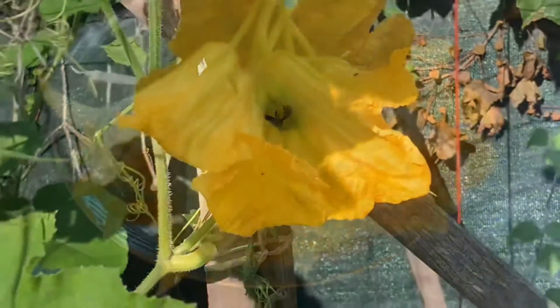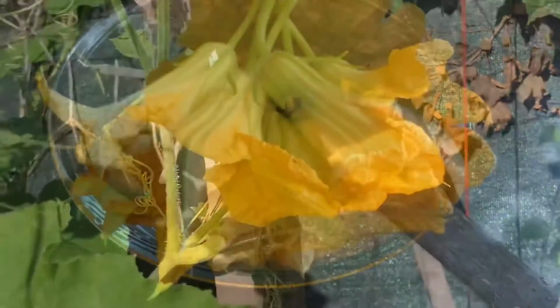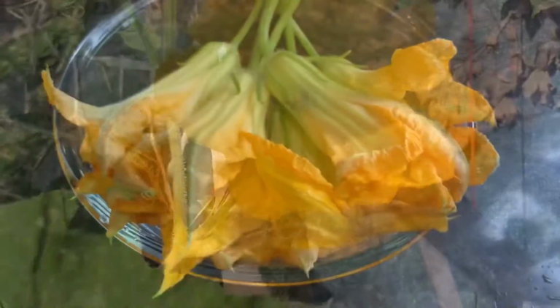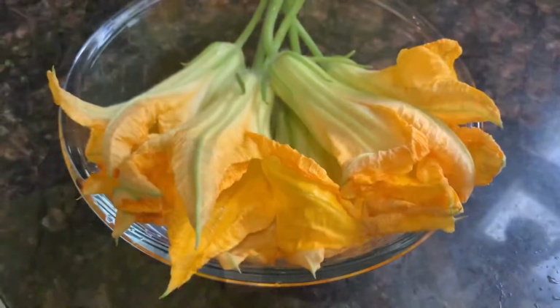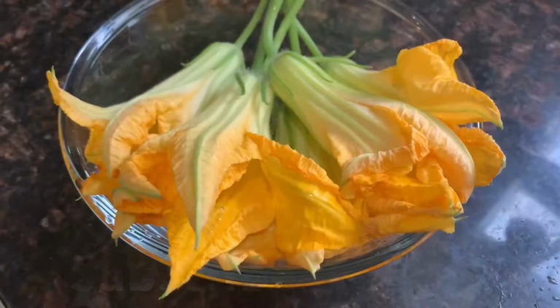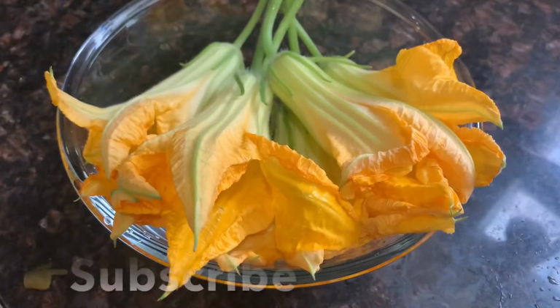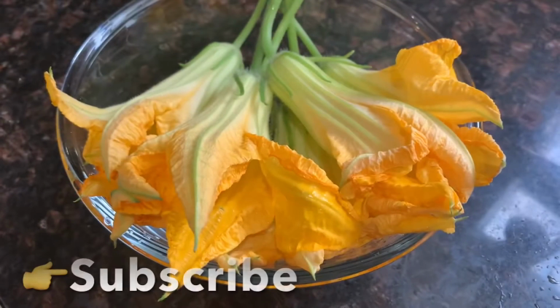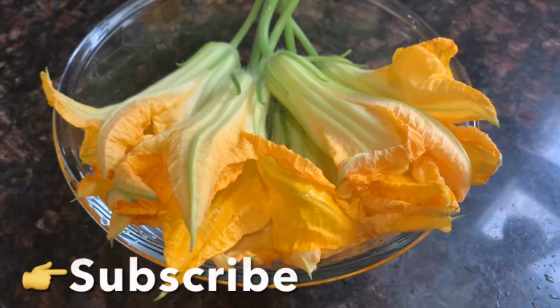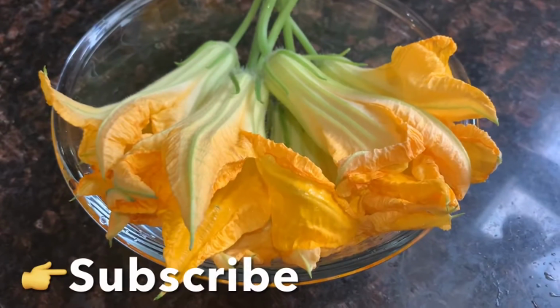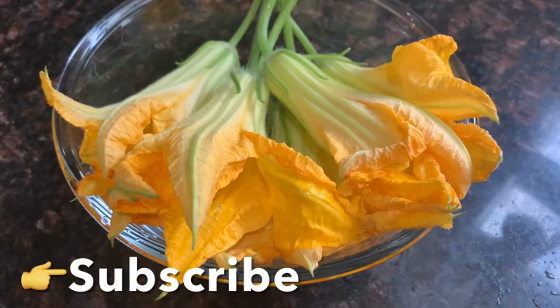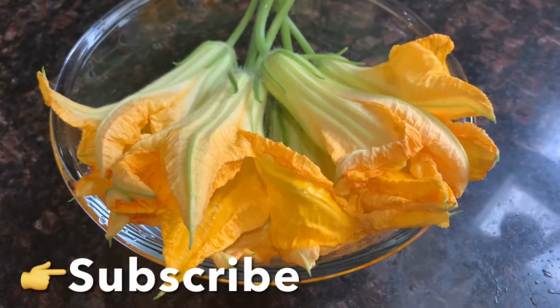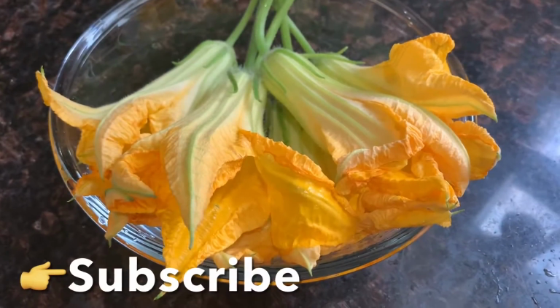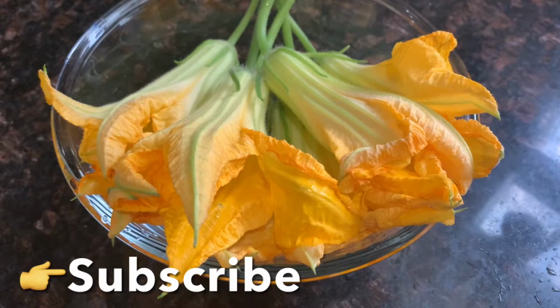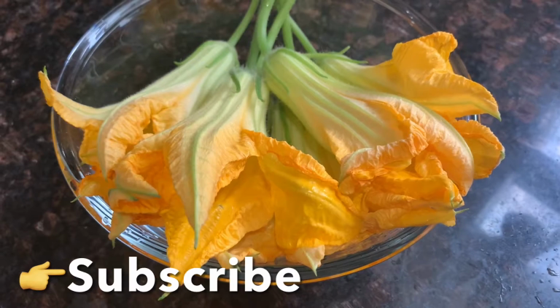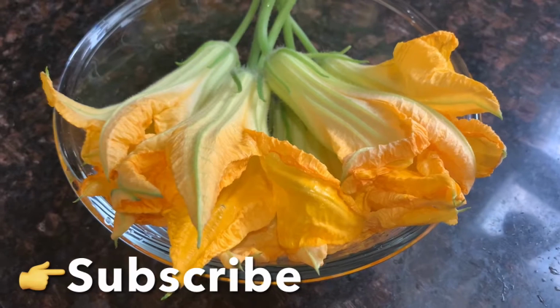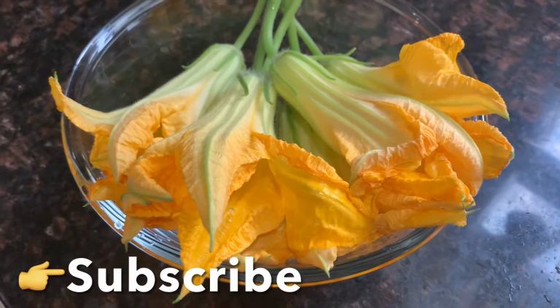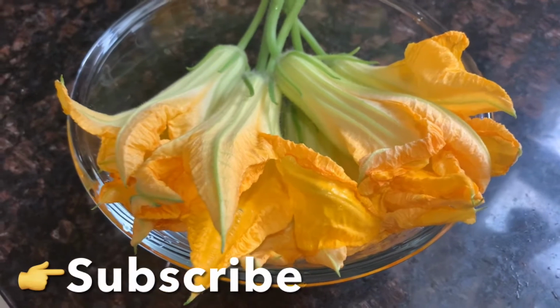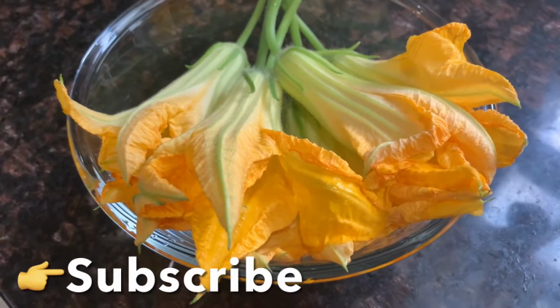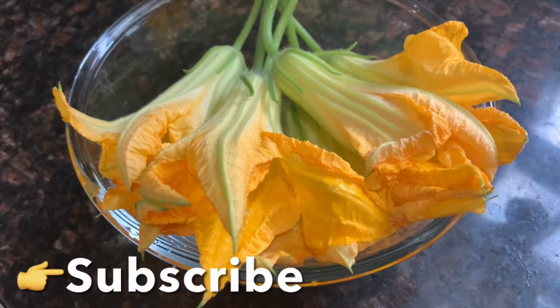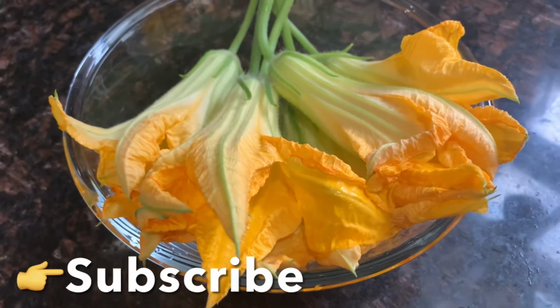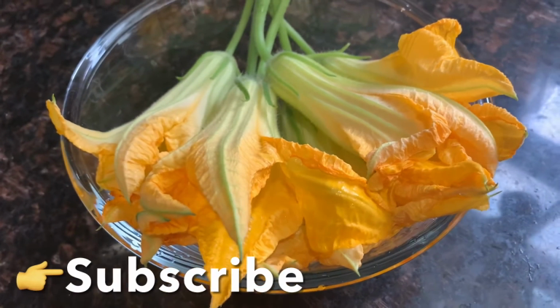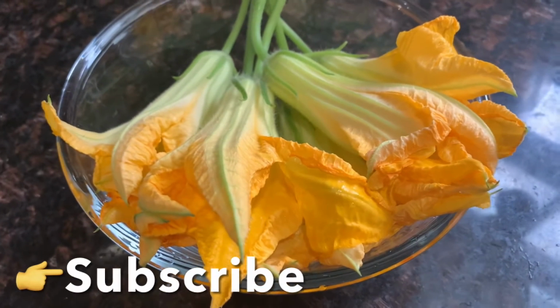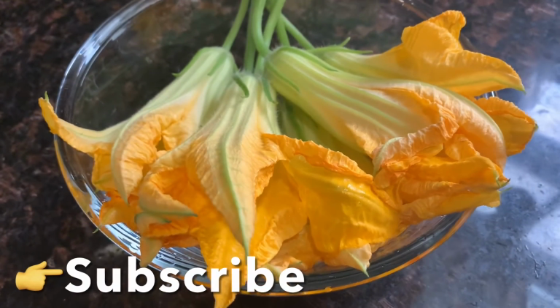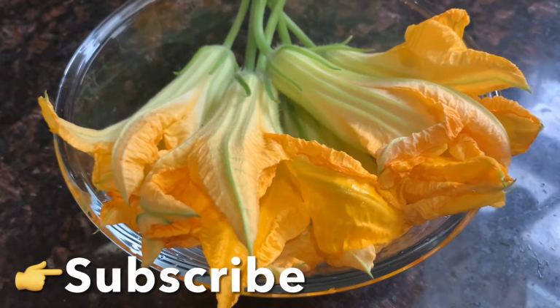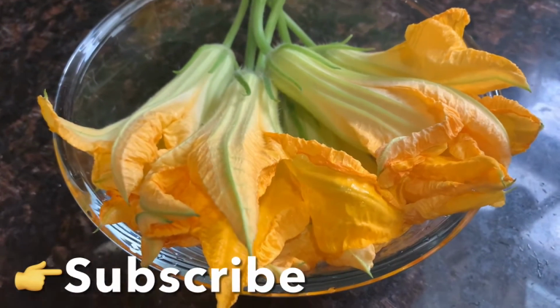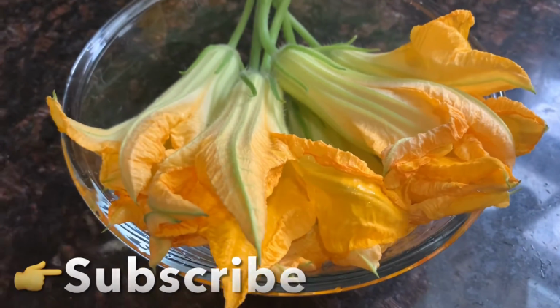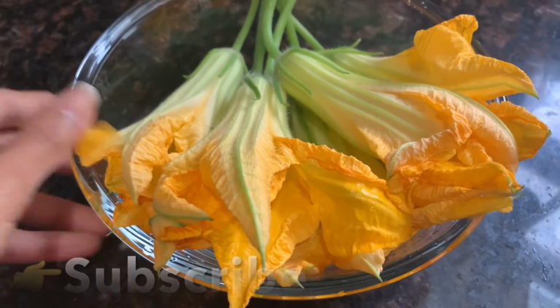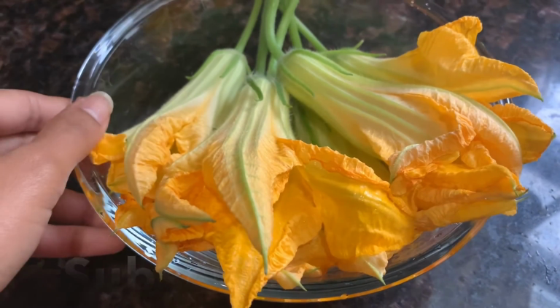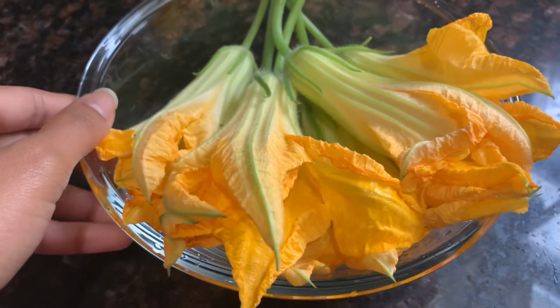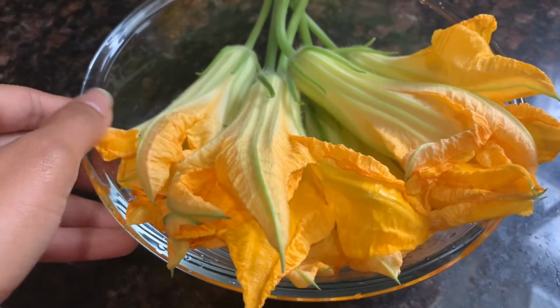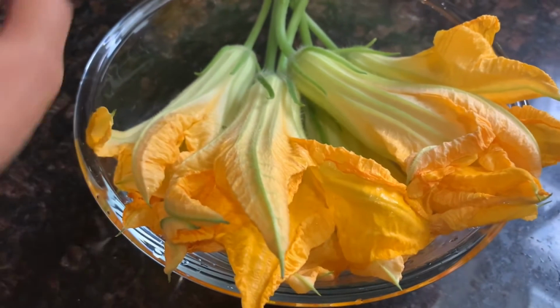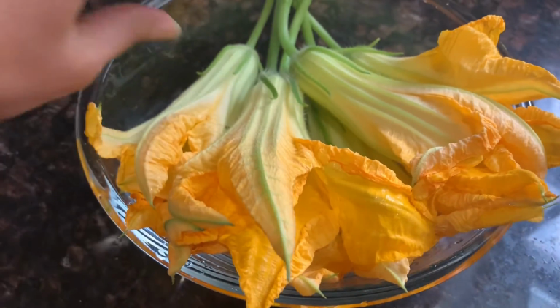Hello everyone, welcome to mom's channel. Today I am going to tell you how to do this.